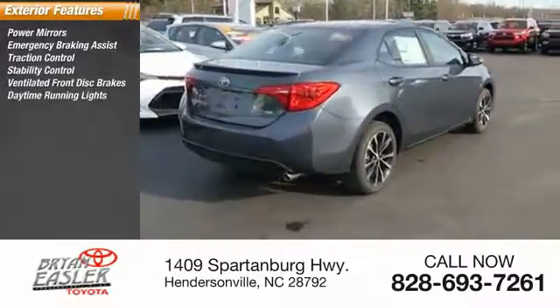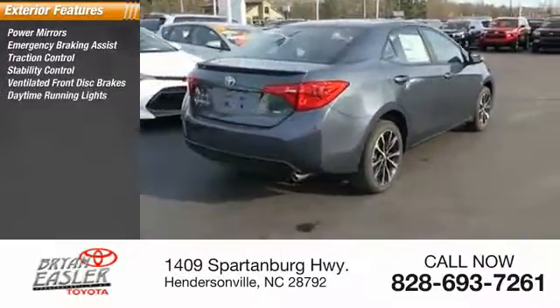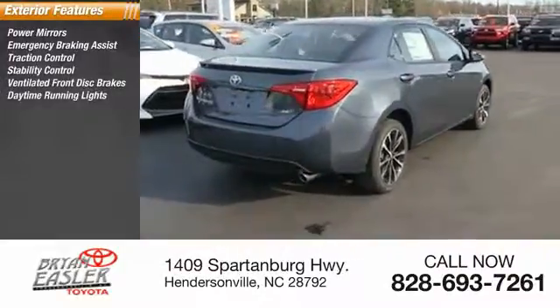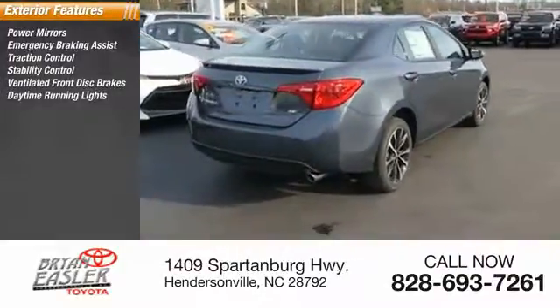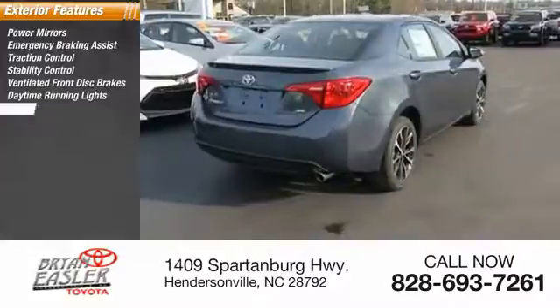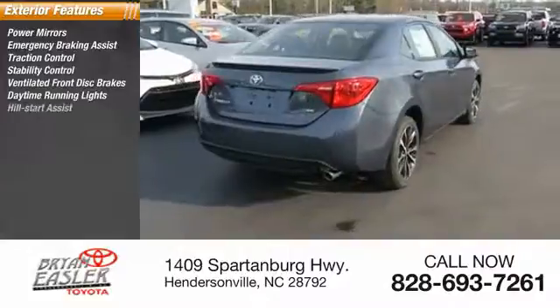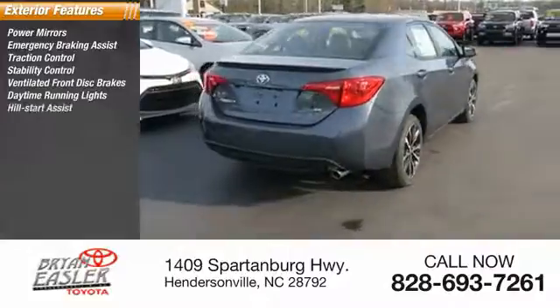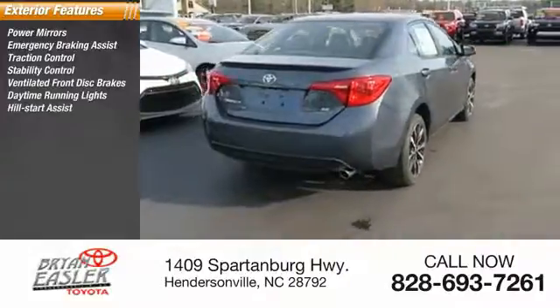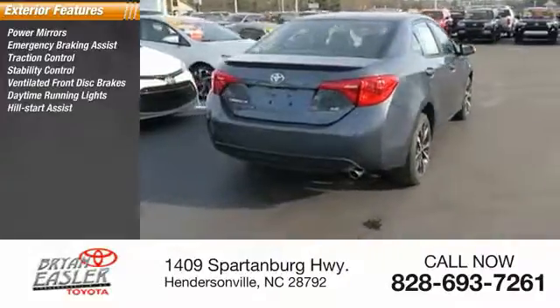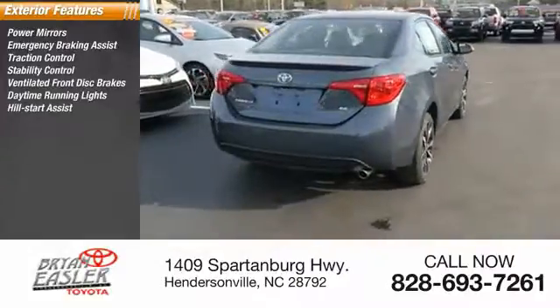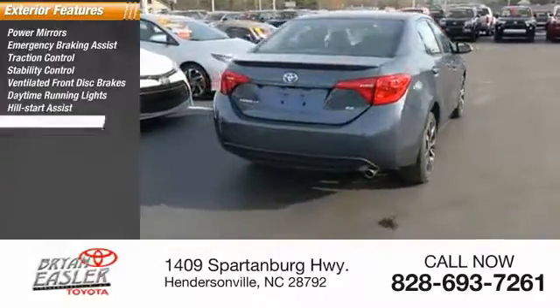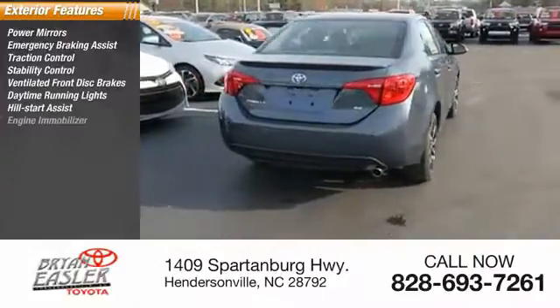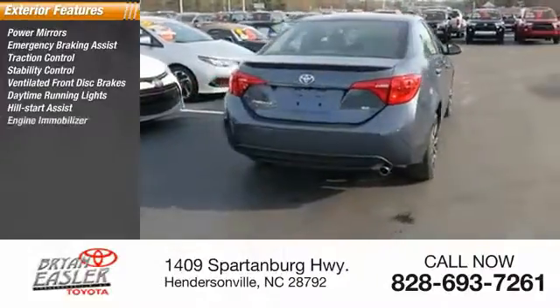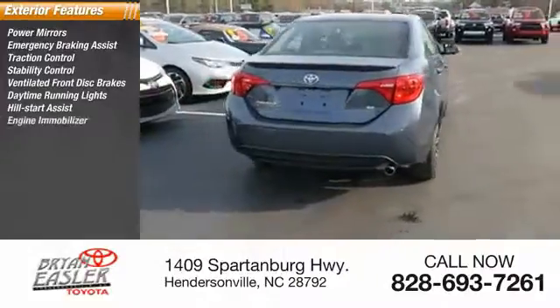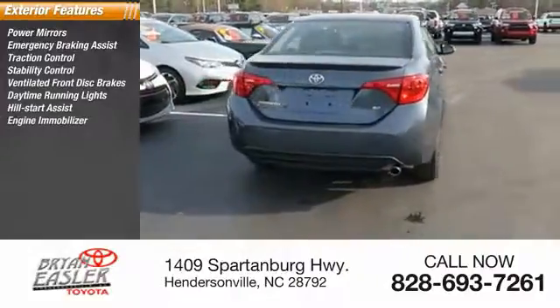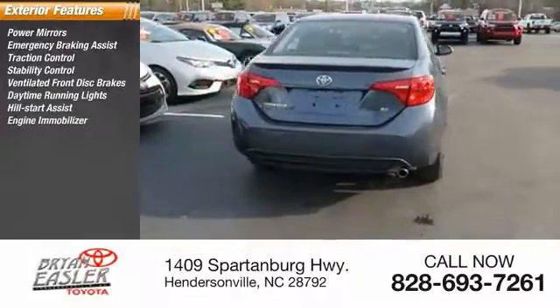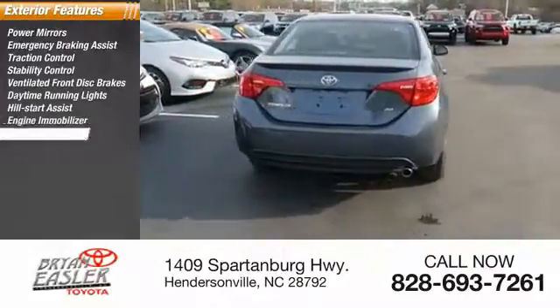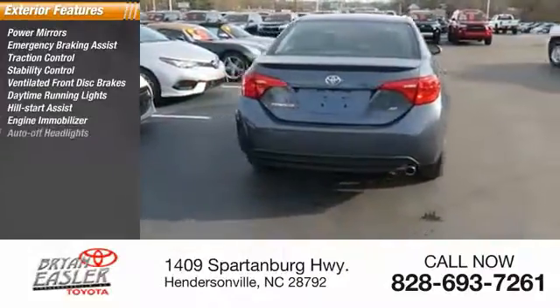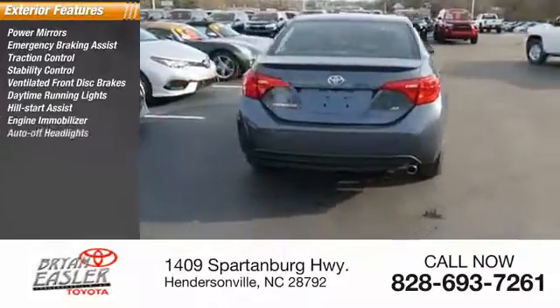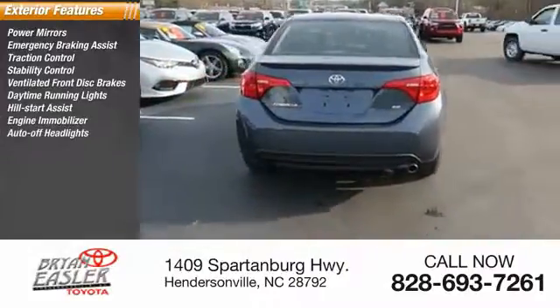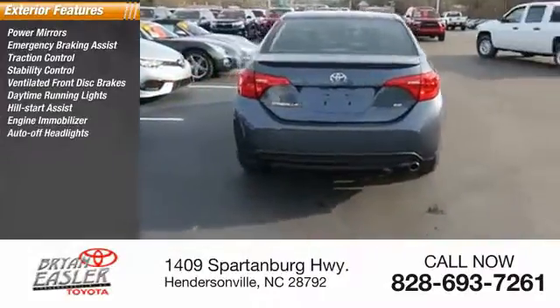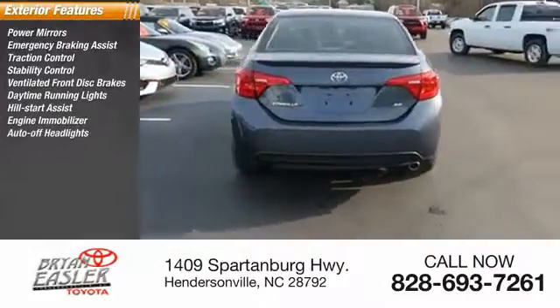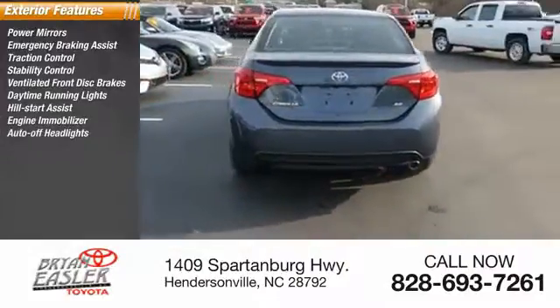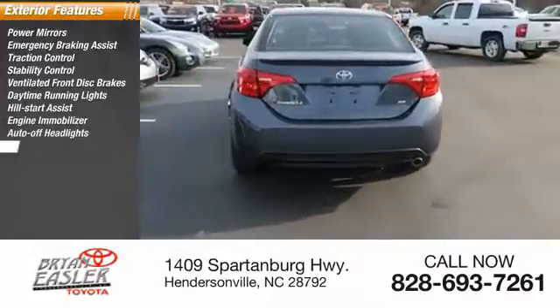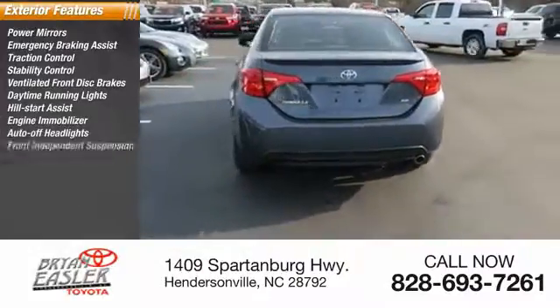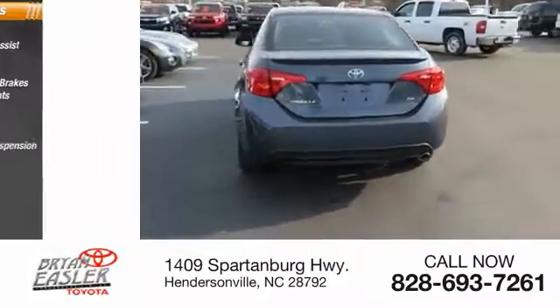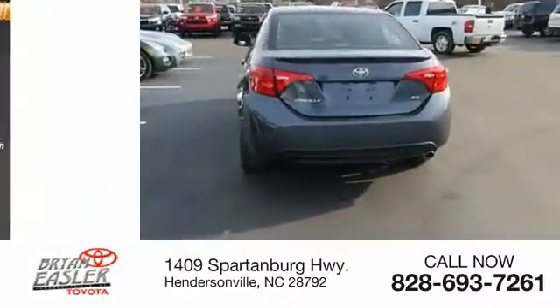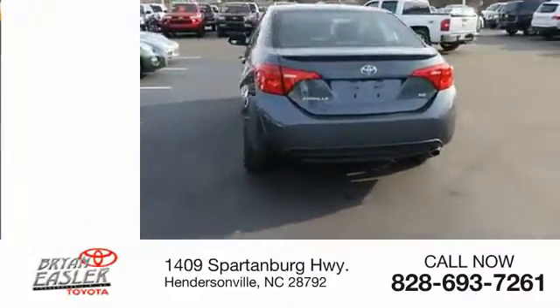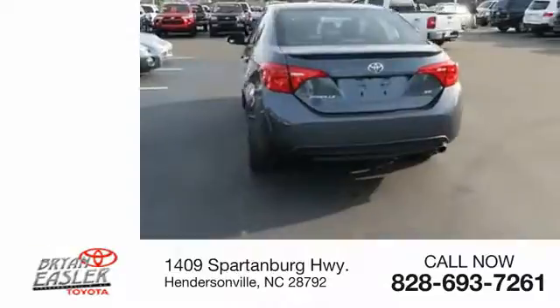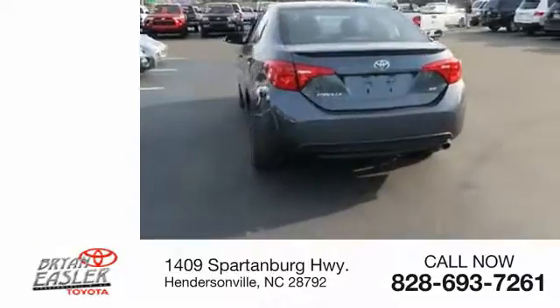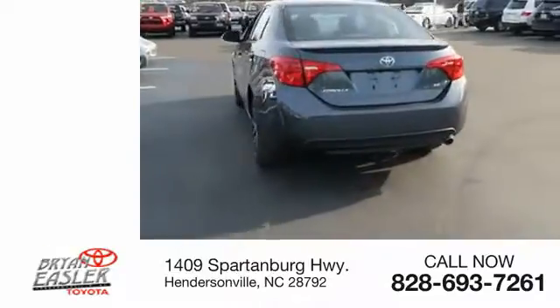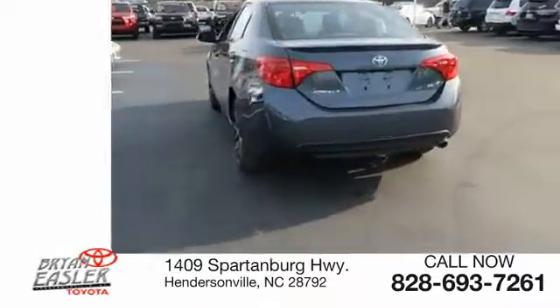Daytime running lights, hill start assist, engine immobilizer, auto off headlights, and front independent suspension.